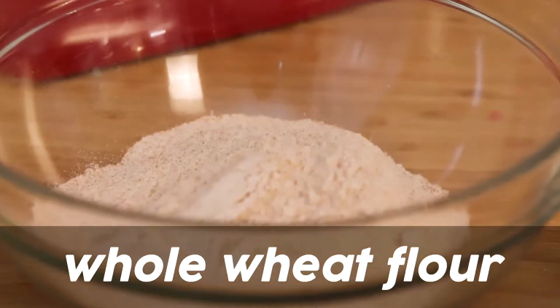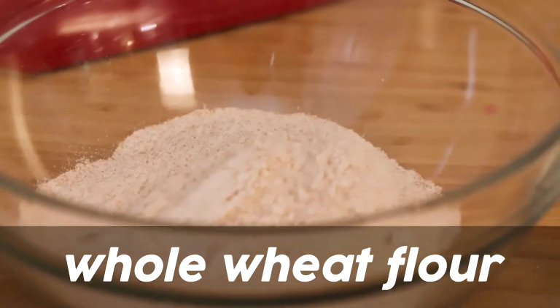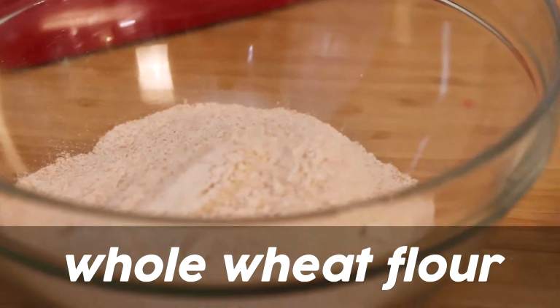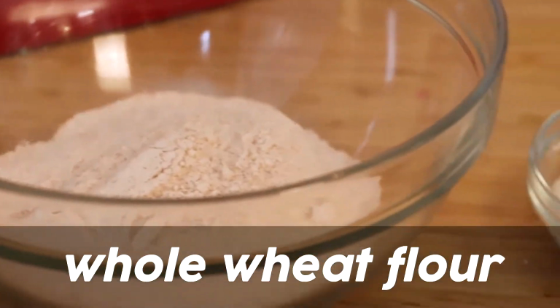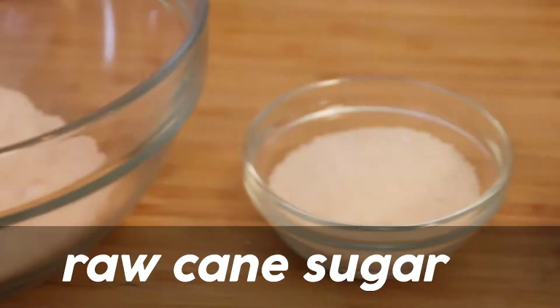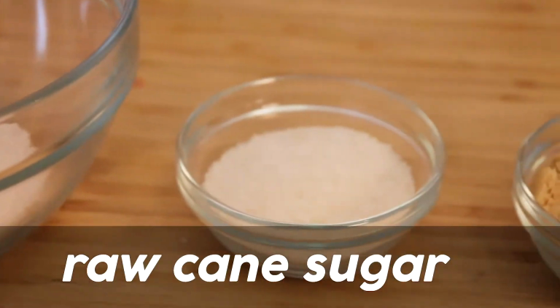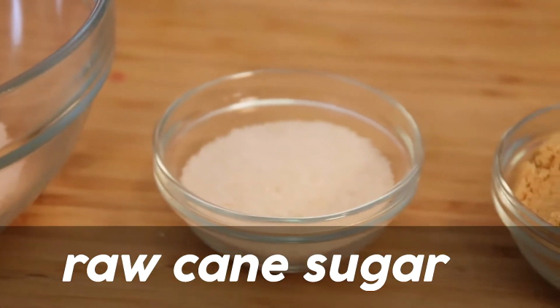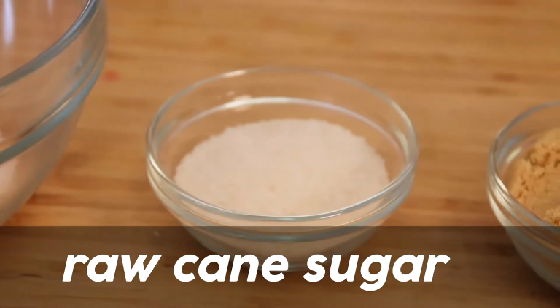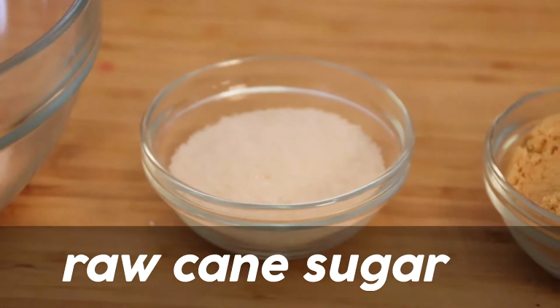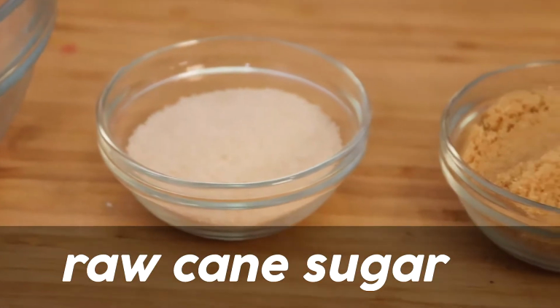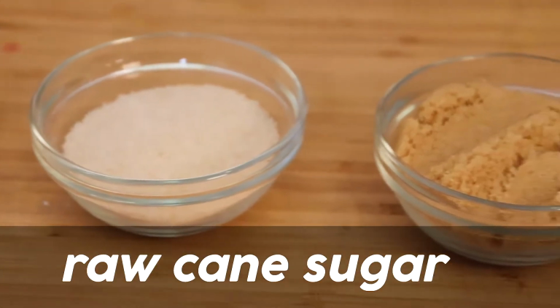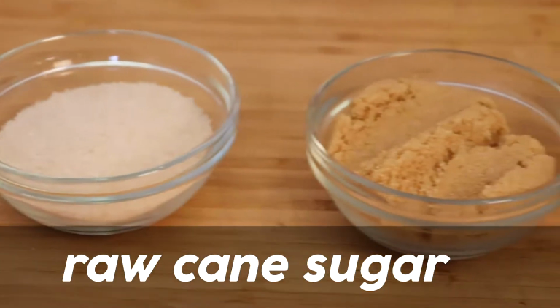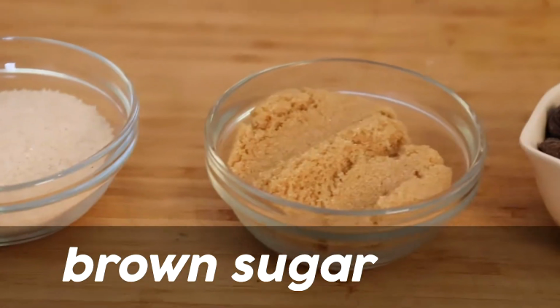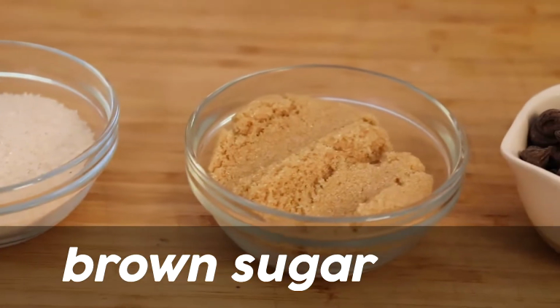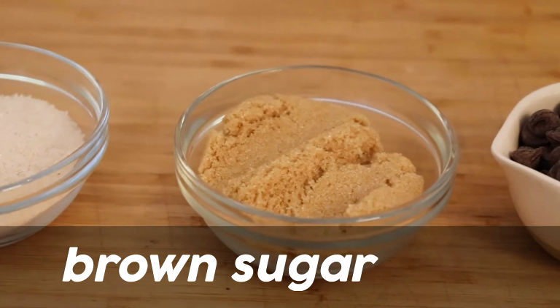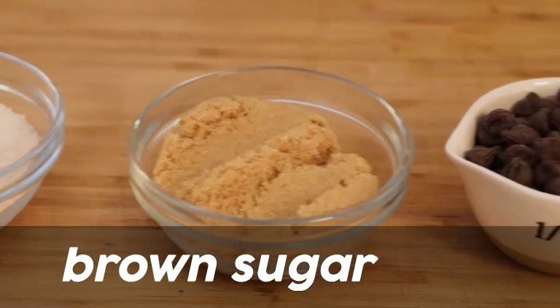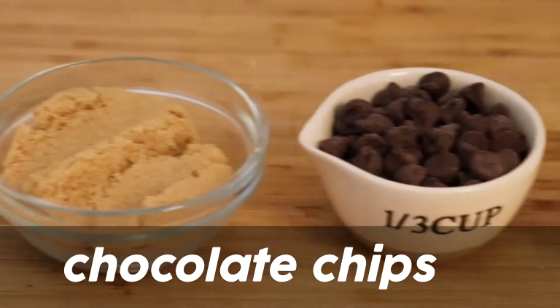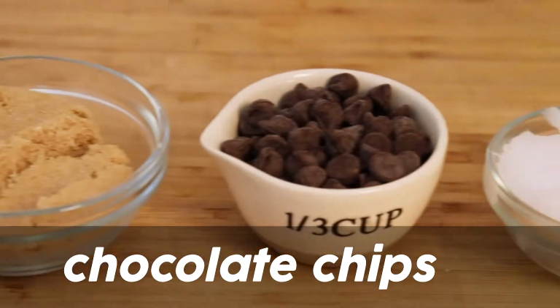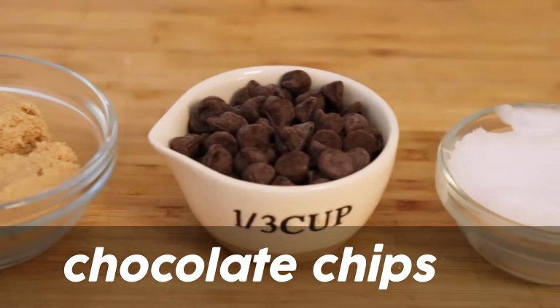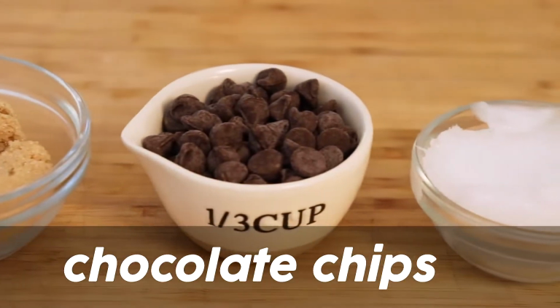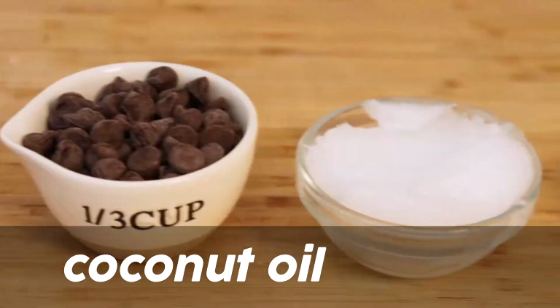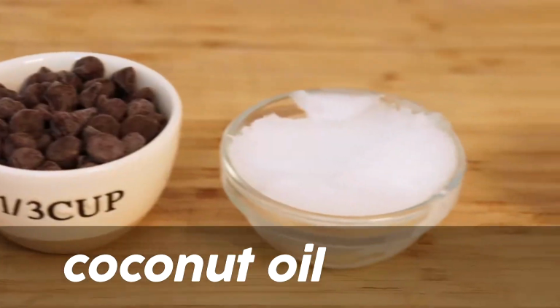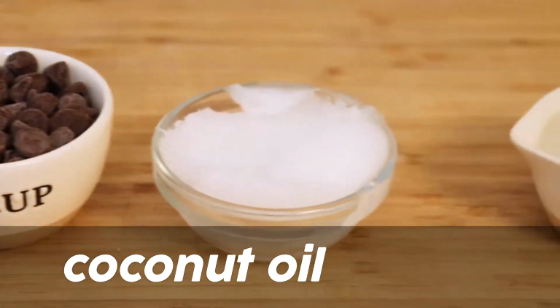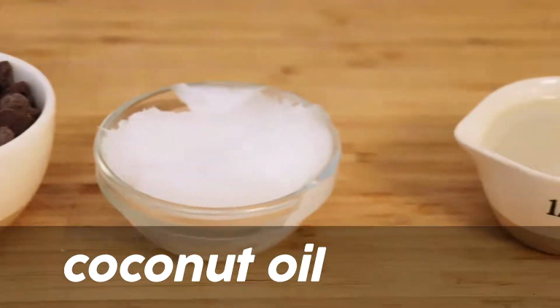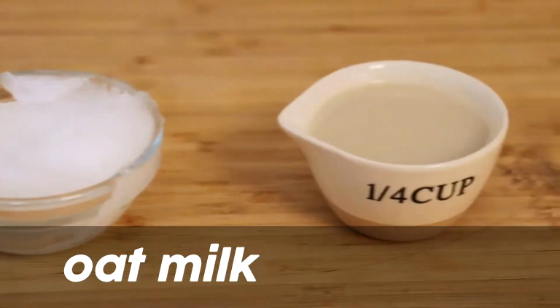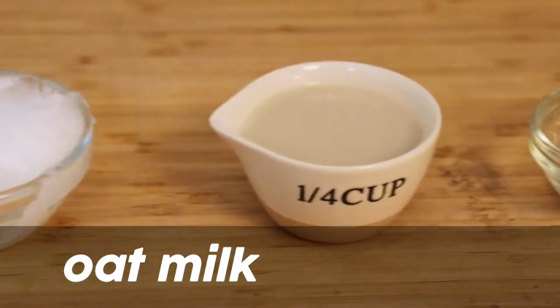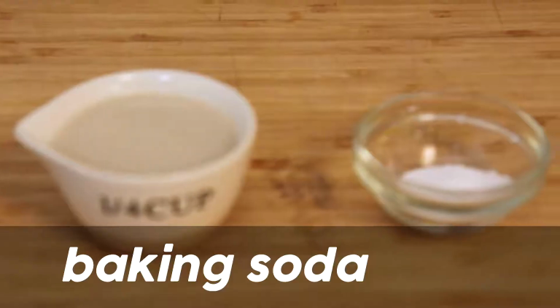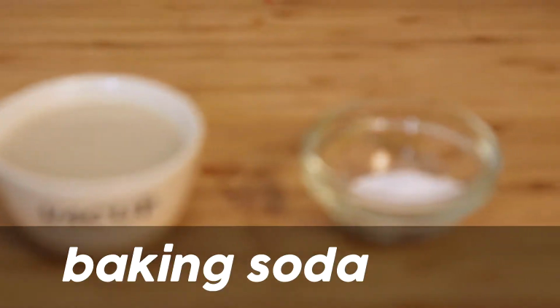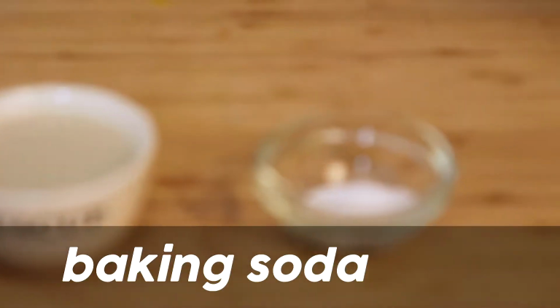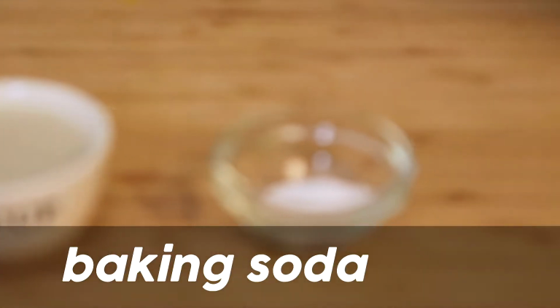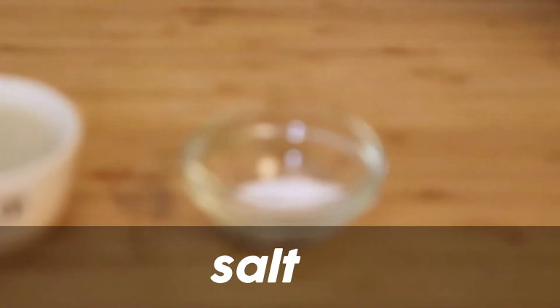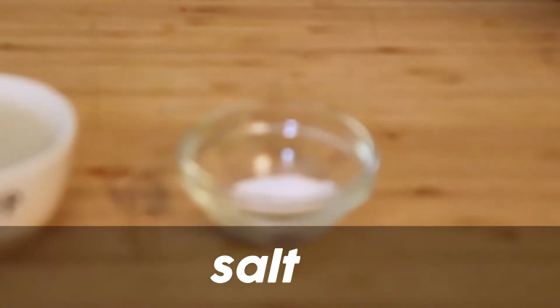Whole wheat flour, raw organic cane sugar, brown sugar, chocolate chips, coconut oil, oat milk, baking soda, and salt.